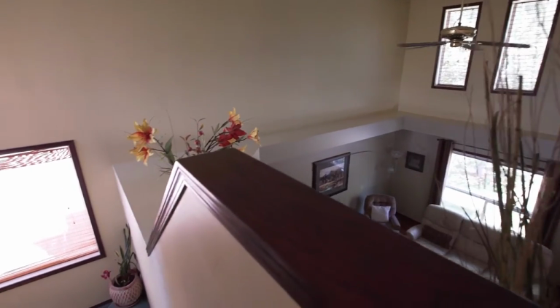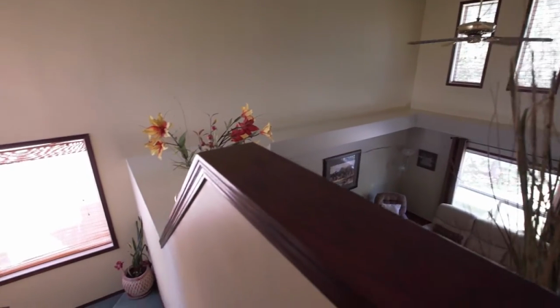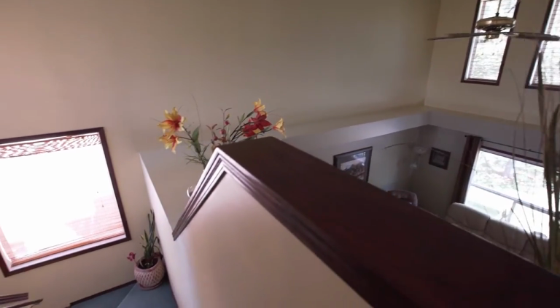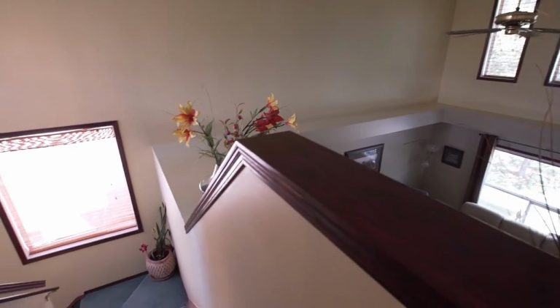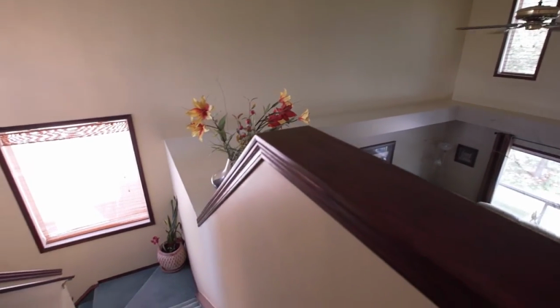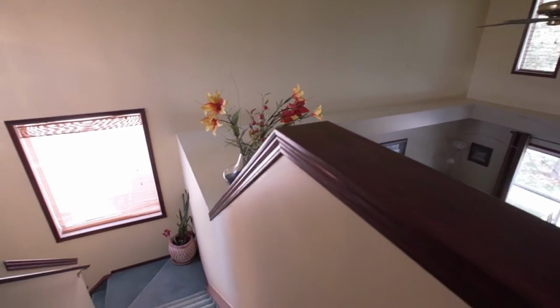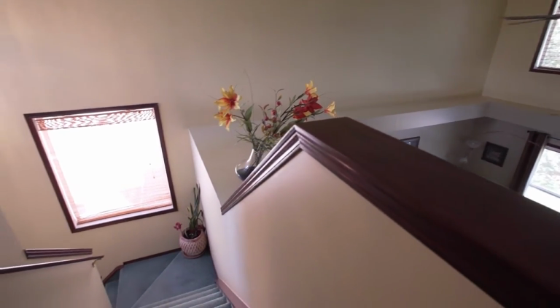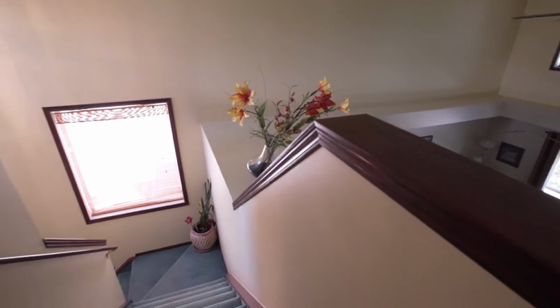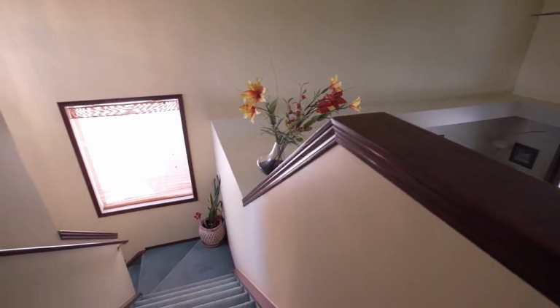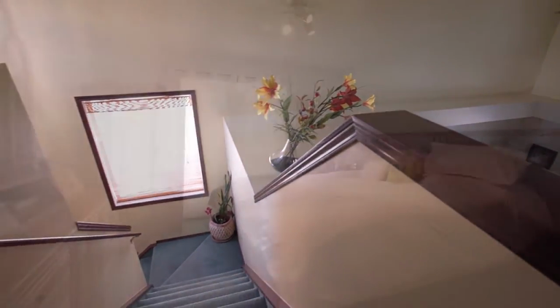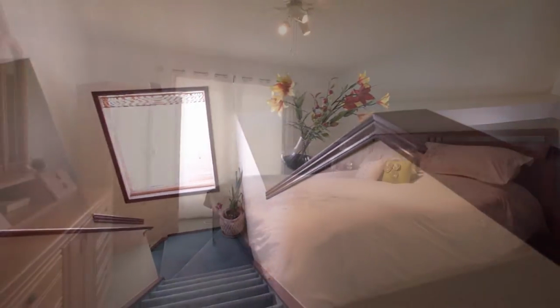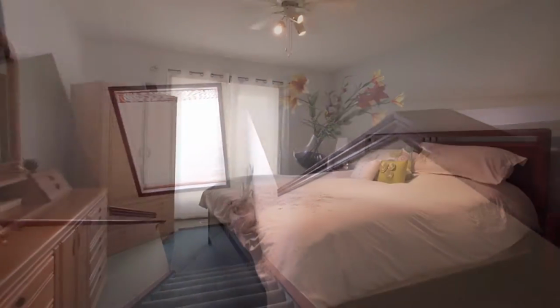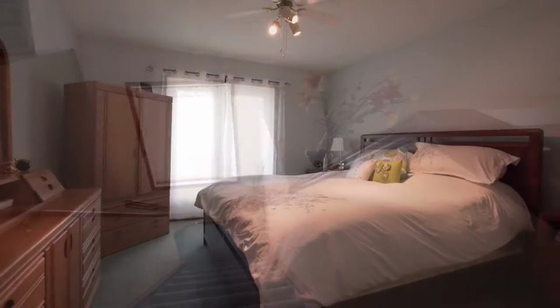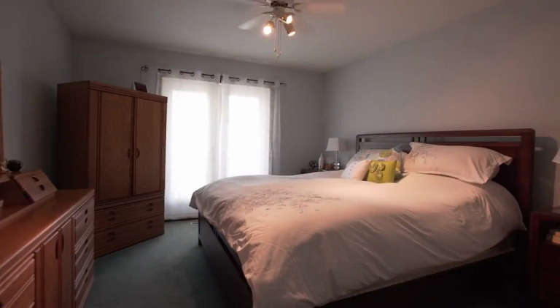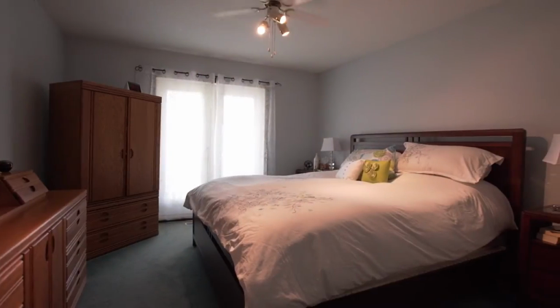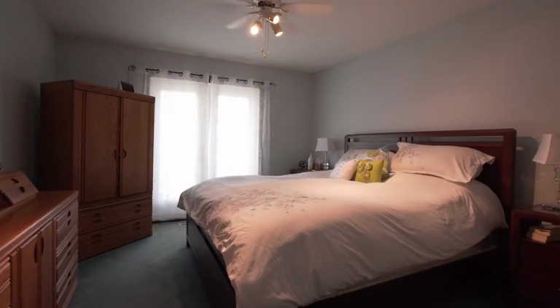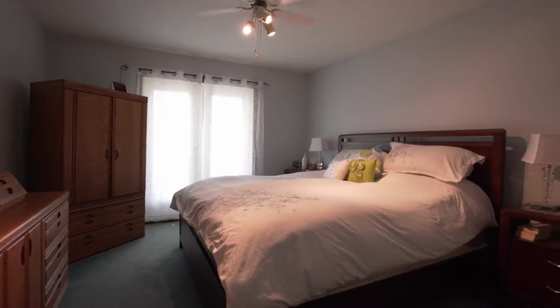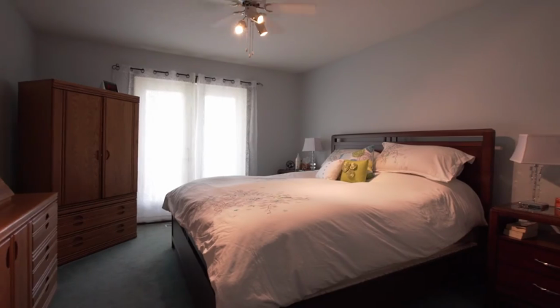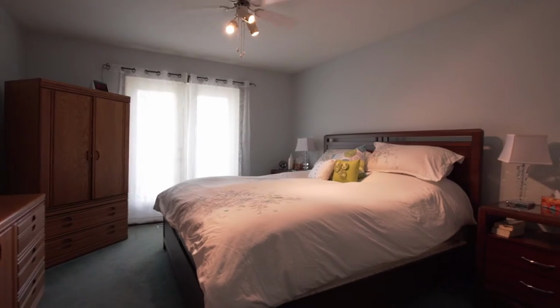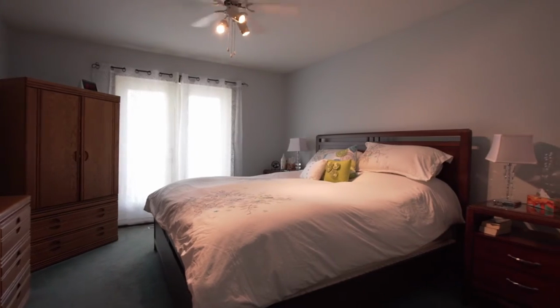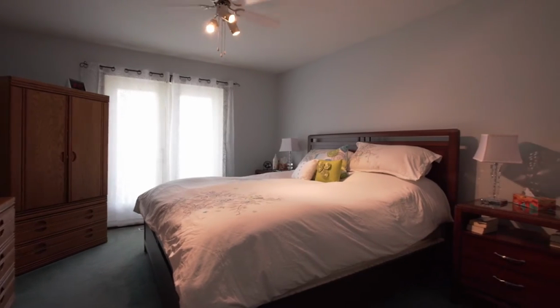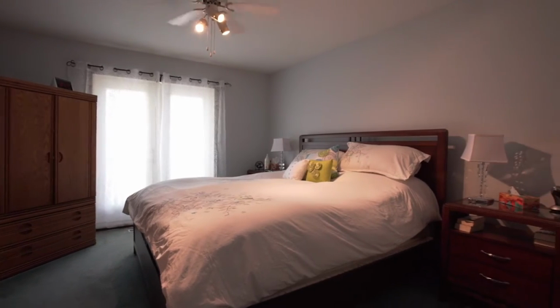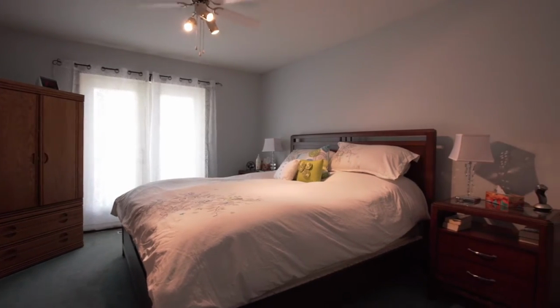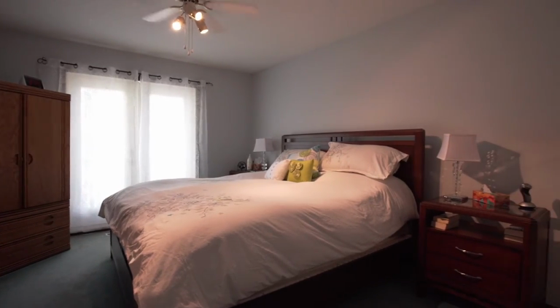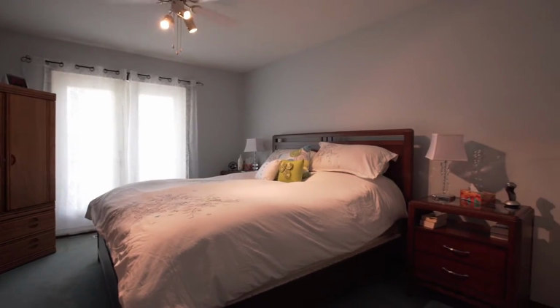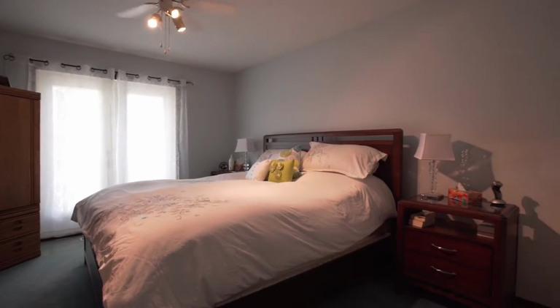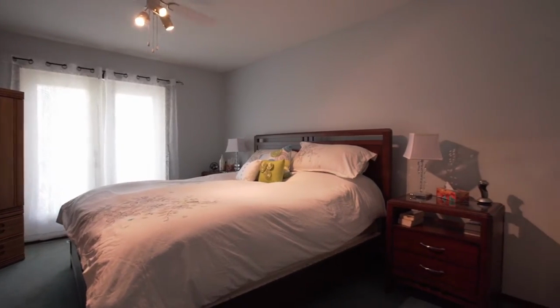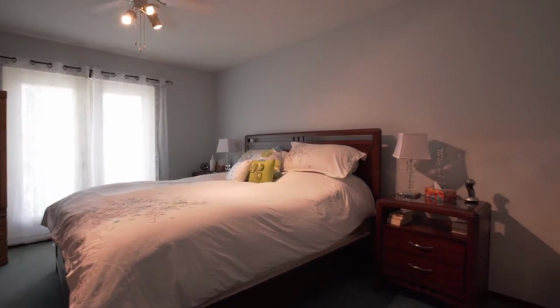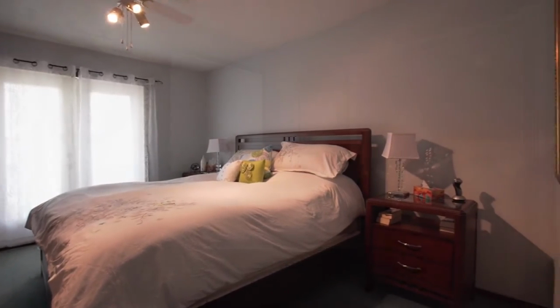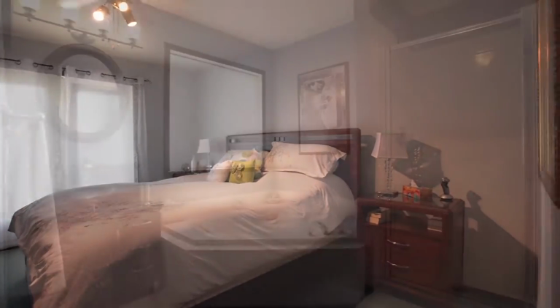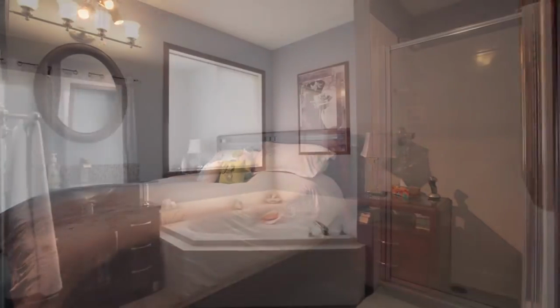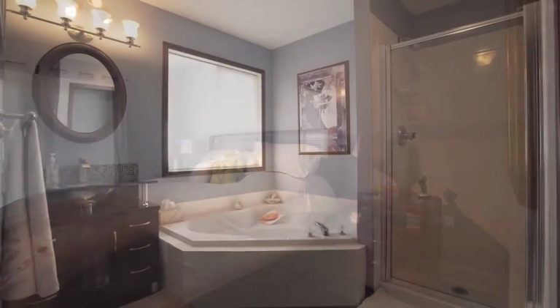Escape to the brightly lit master bedroom, where your own suite bathroom provides a relaxing oasis.